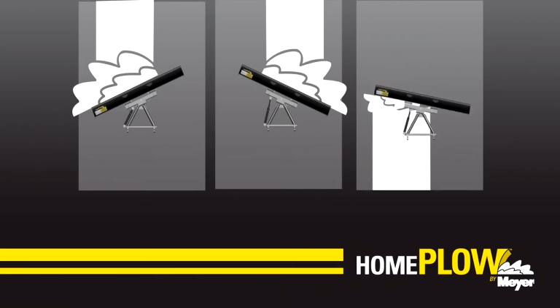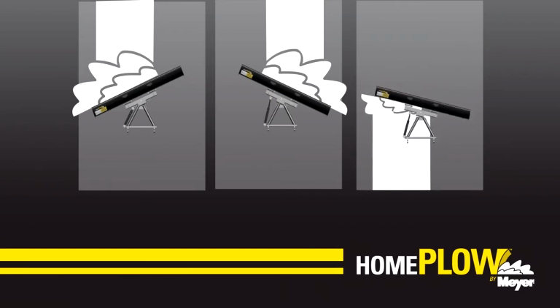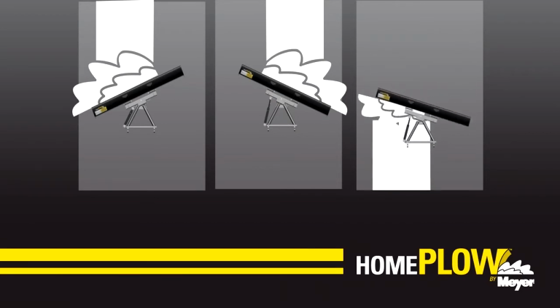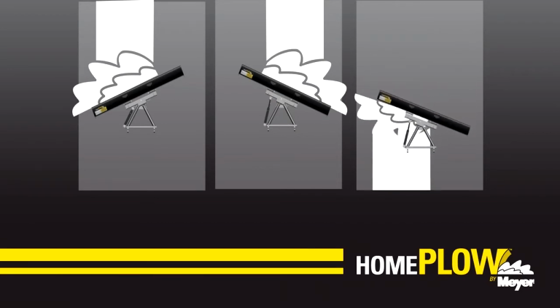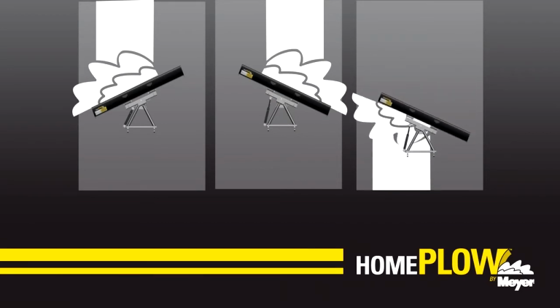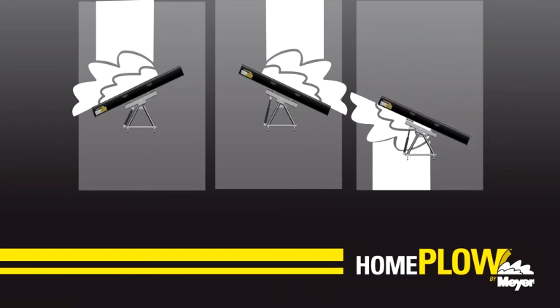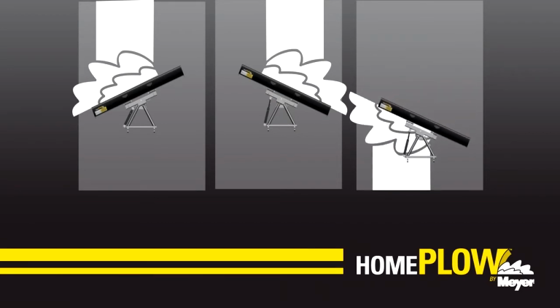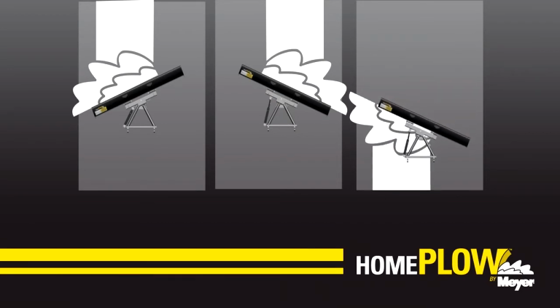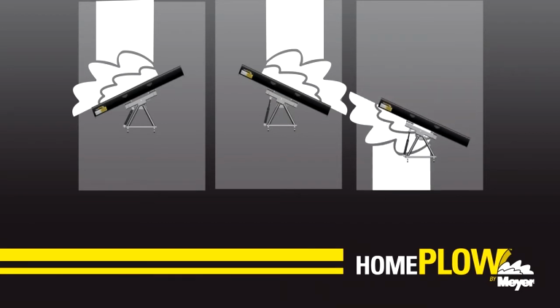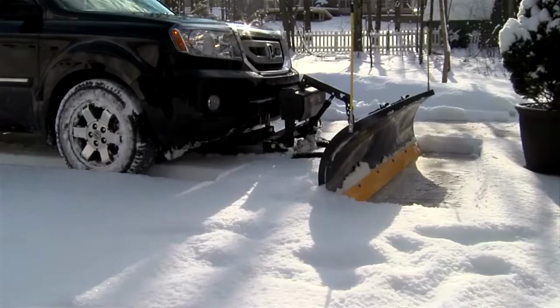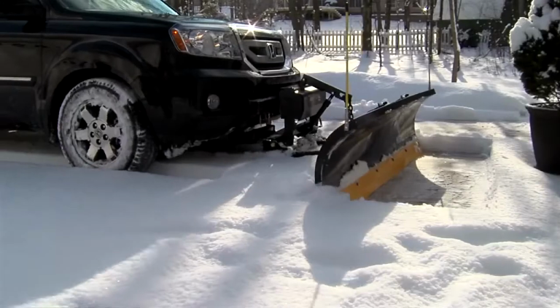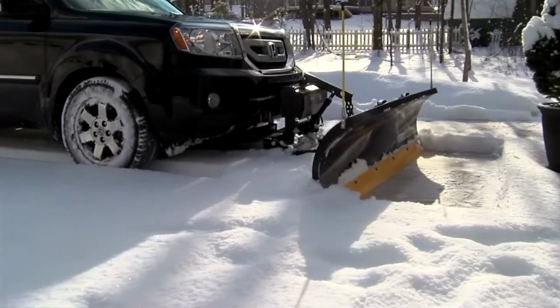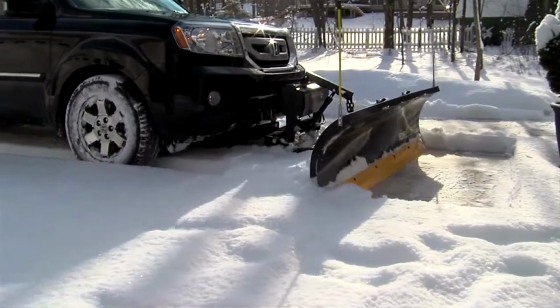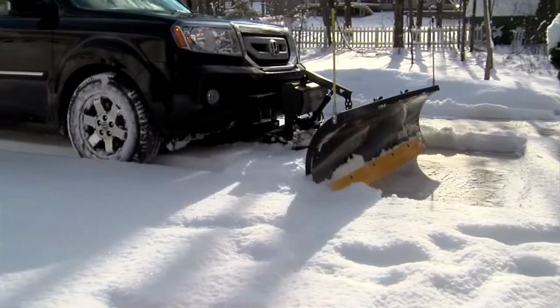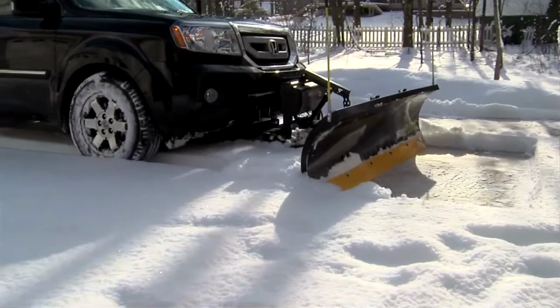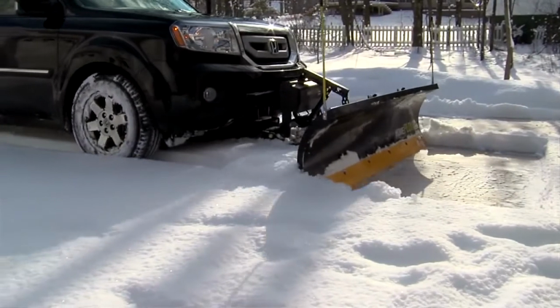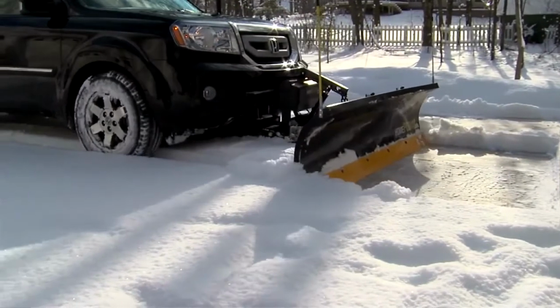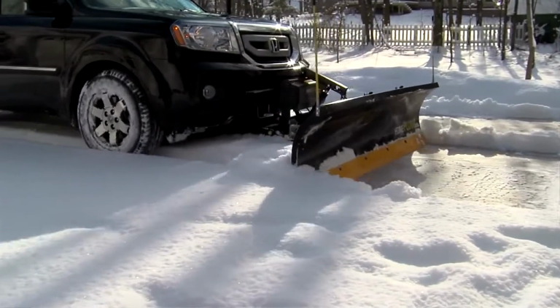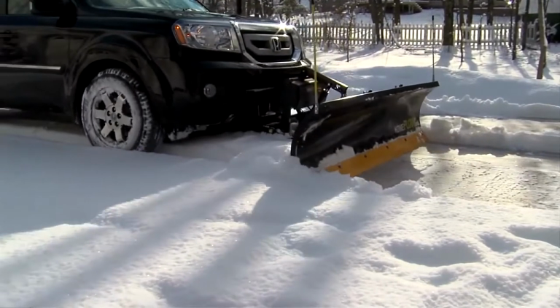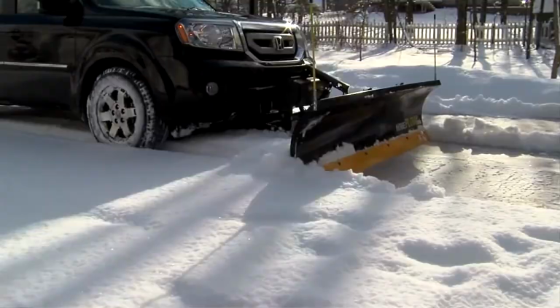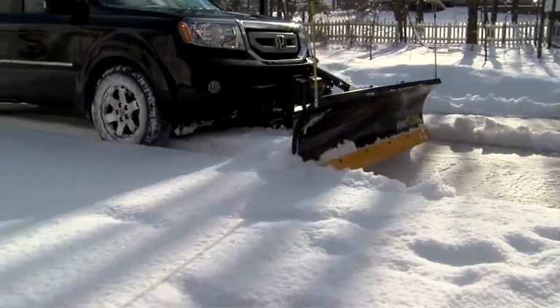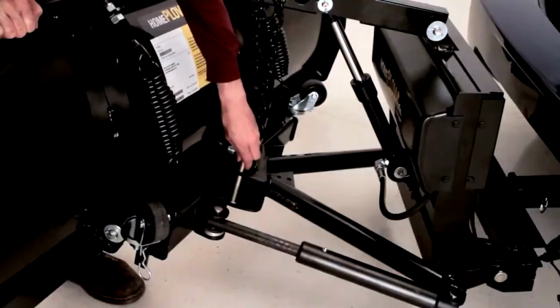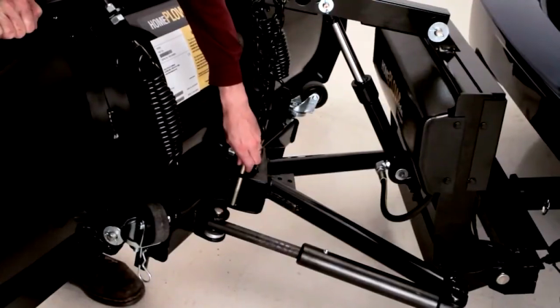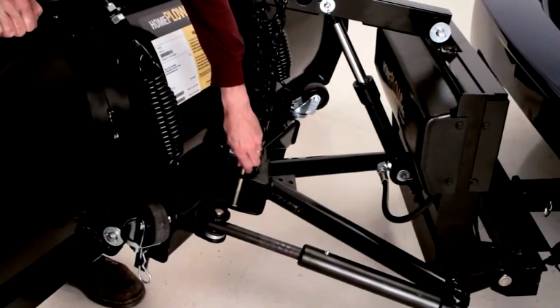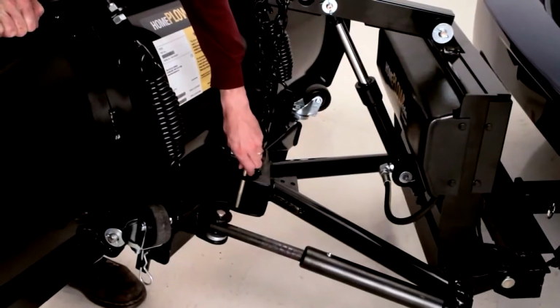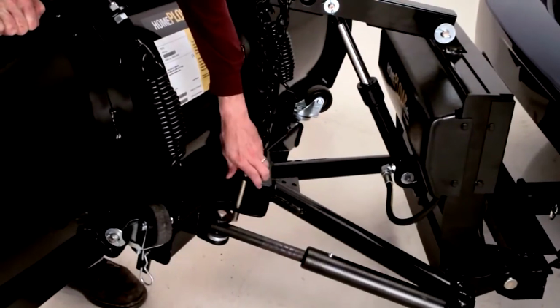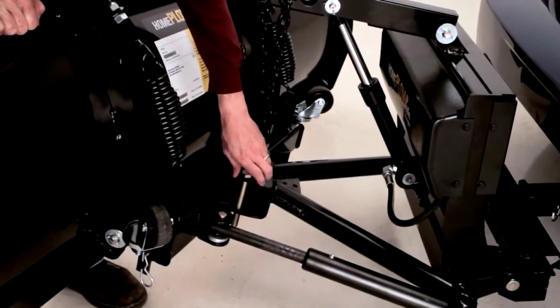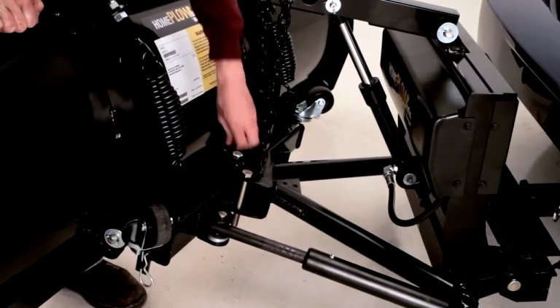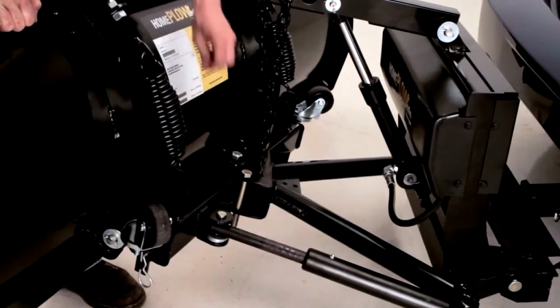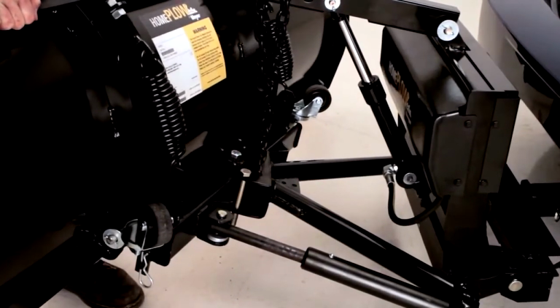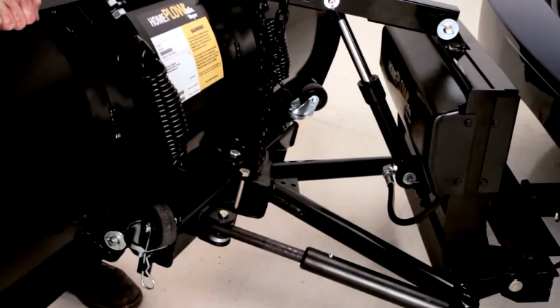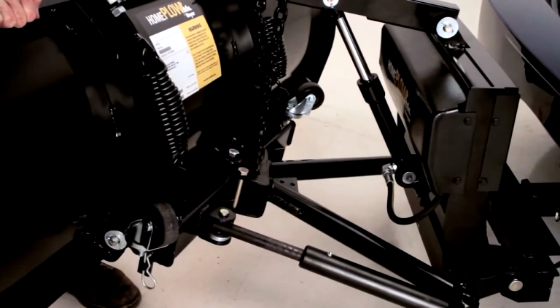Auto Angling even works in reverse. Or if you prefer, you can lock the plow in the direction you want.